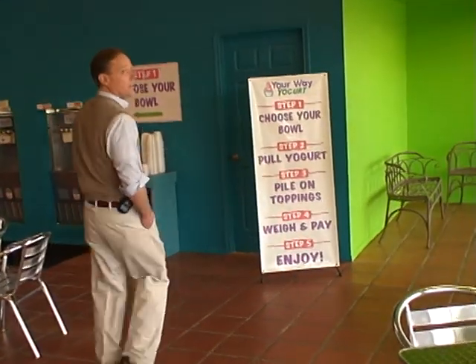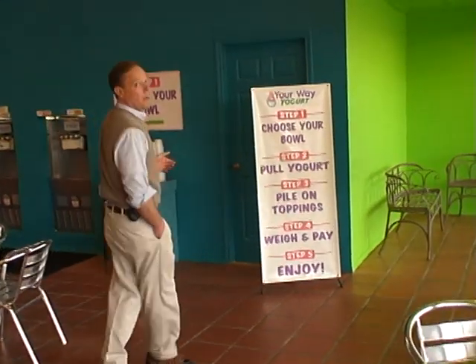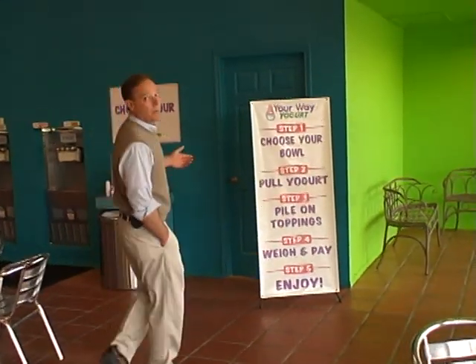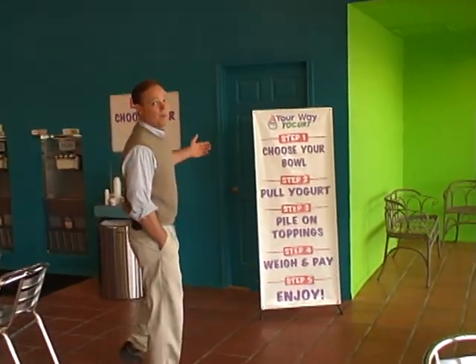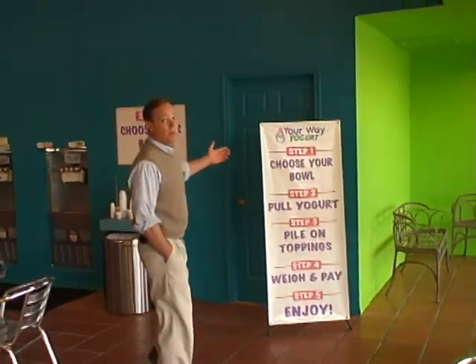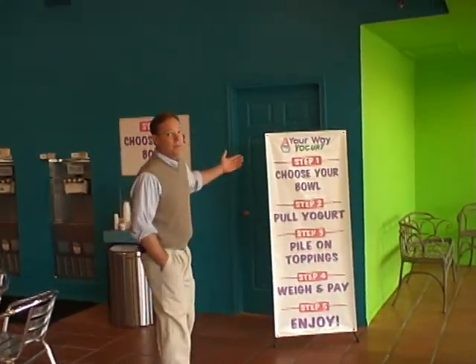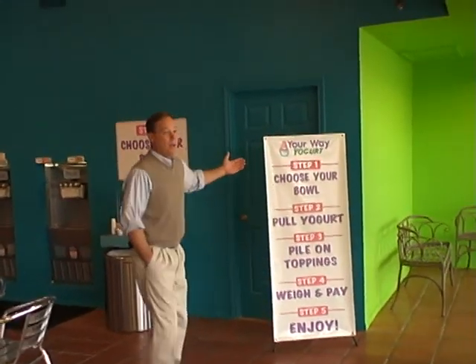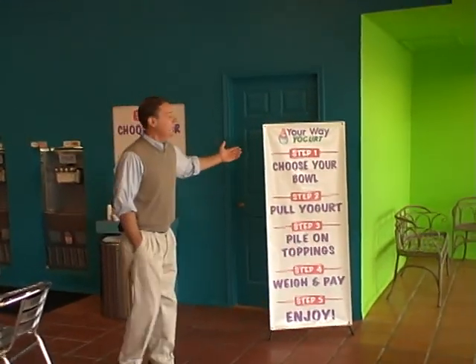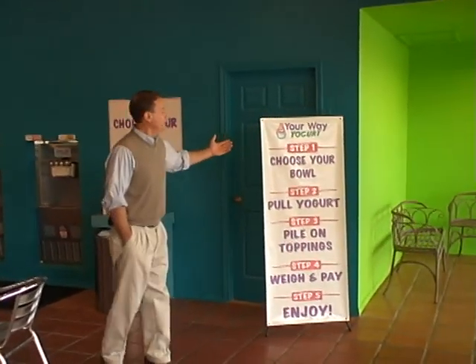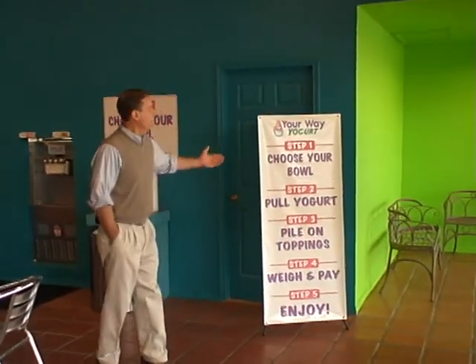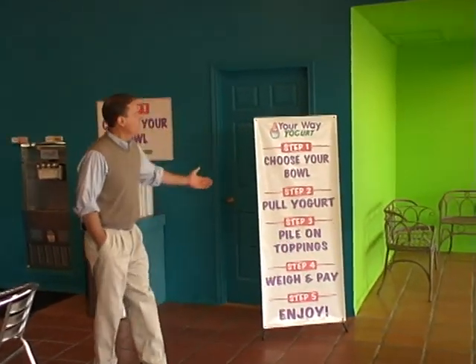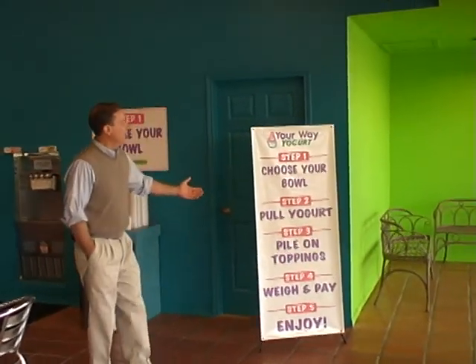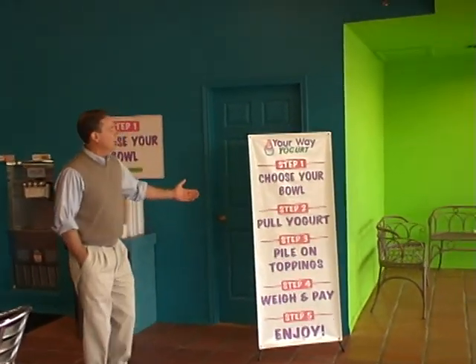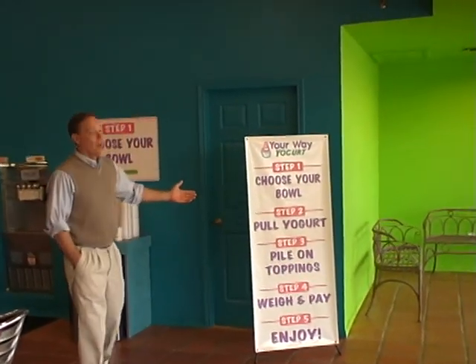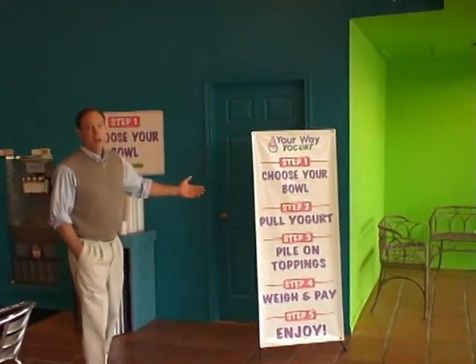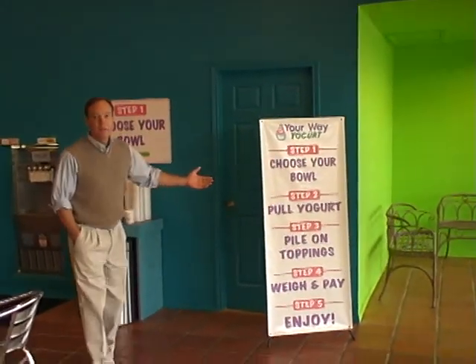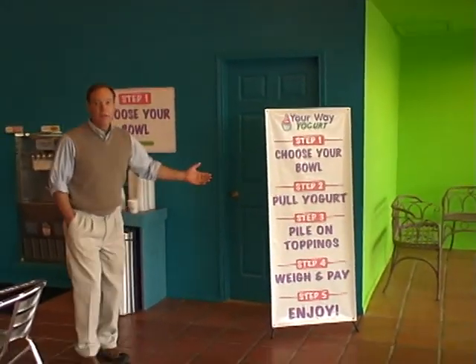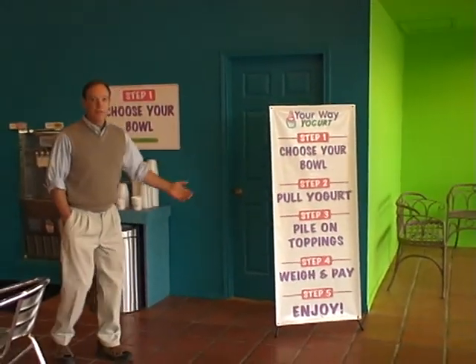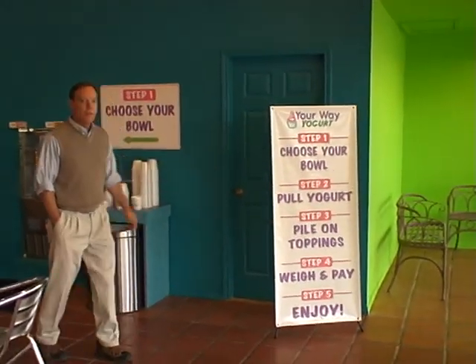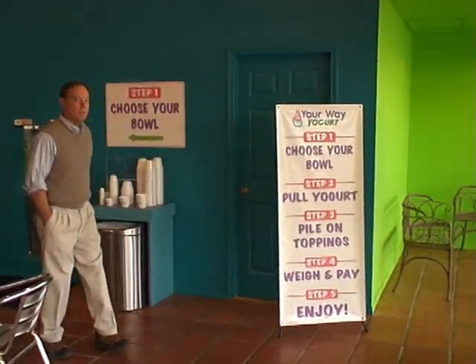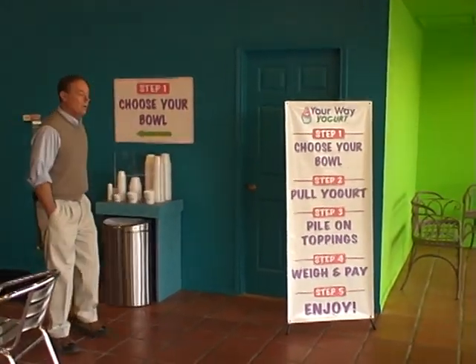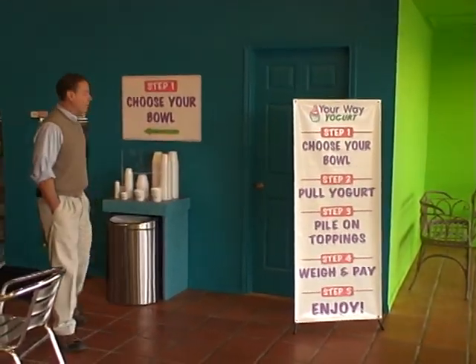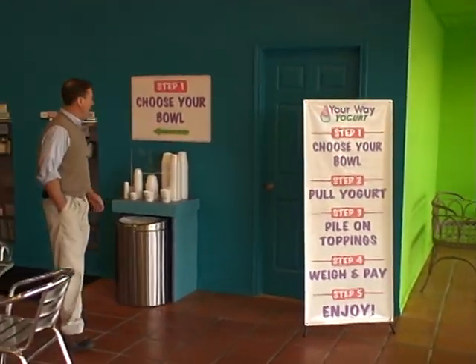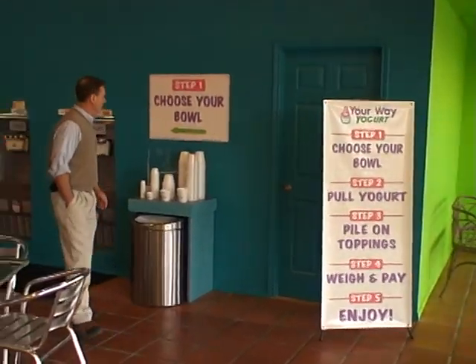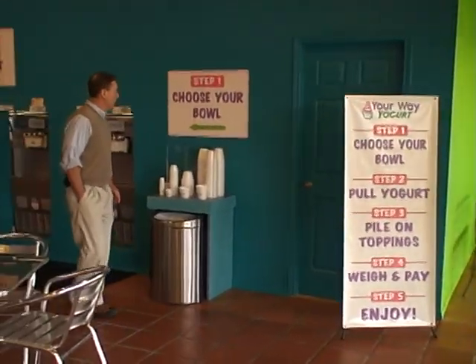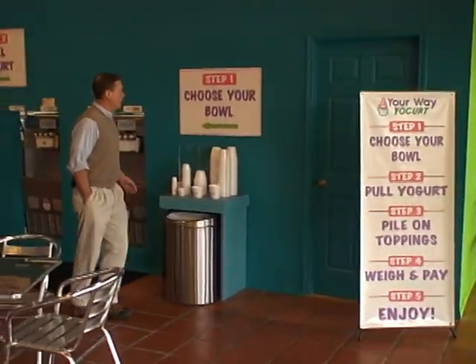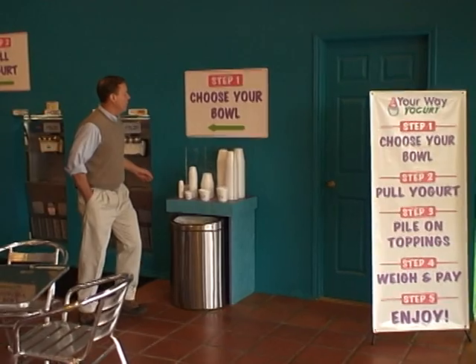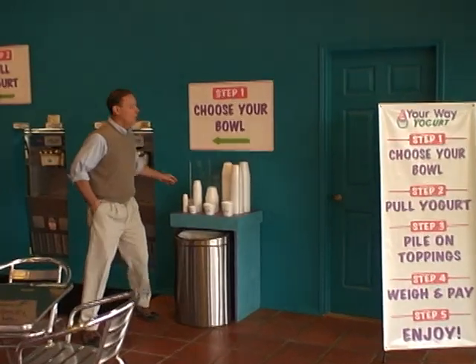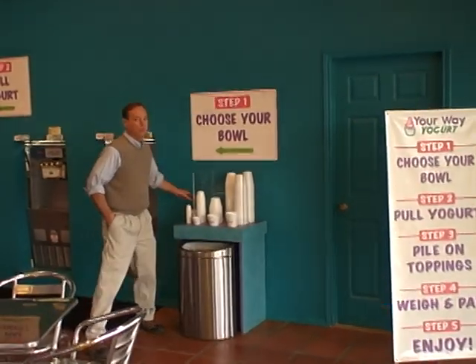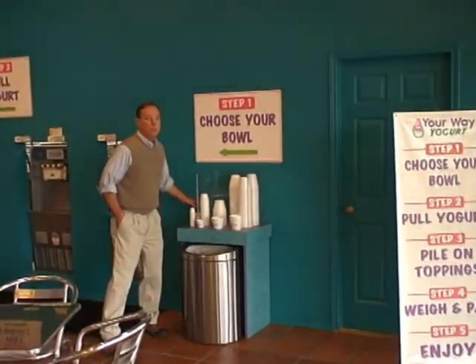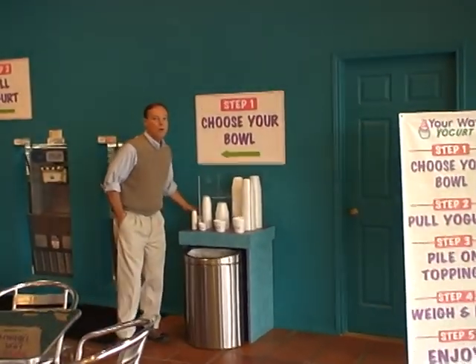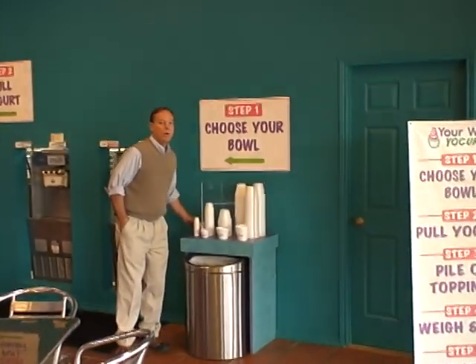Here's the five steps, and I'll take you through them. One: you choose your bowl.